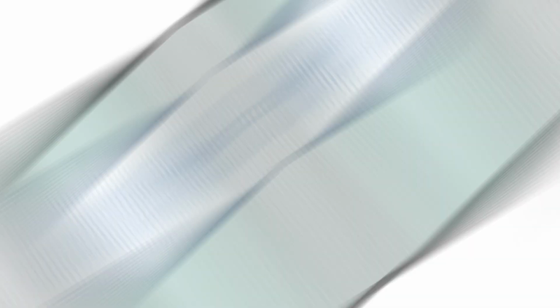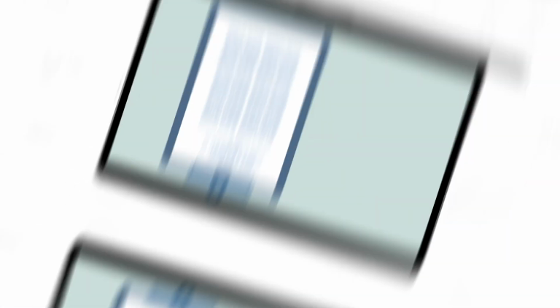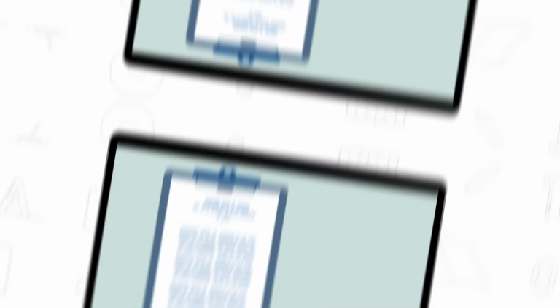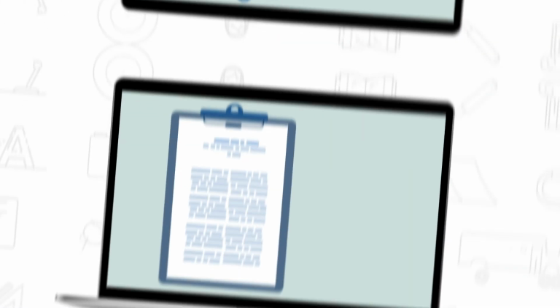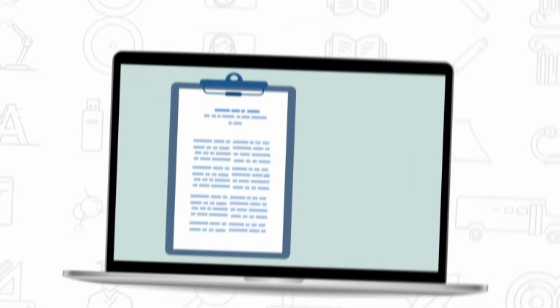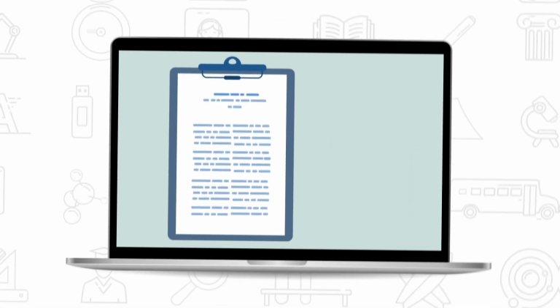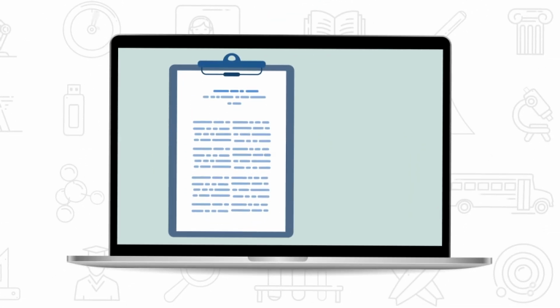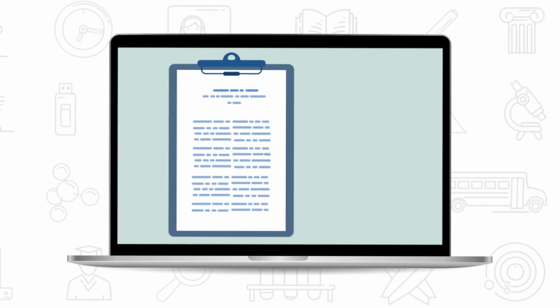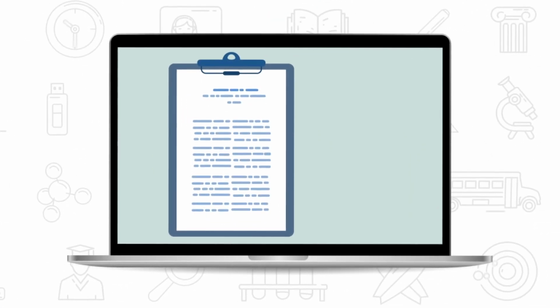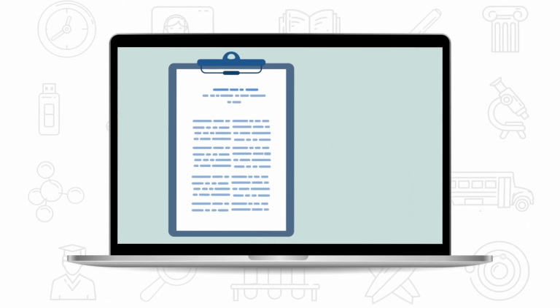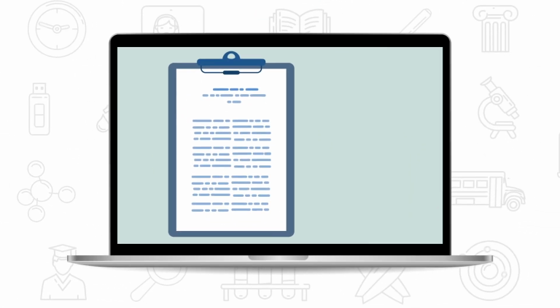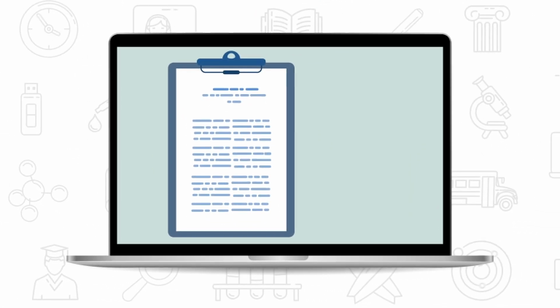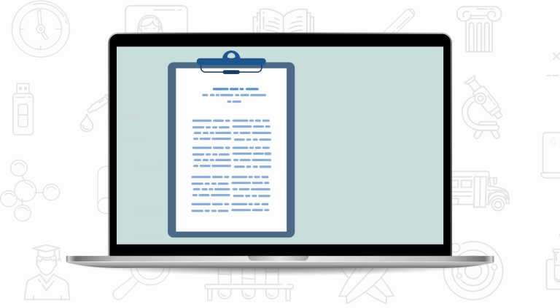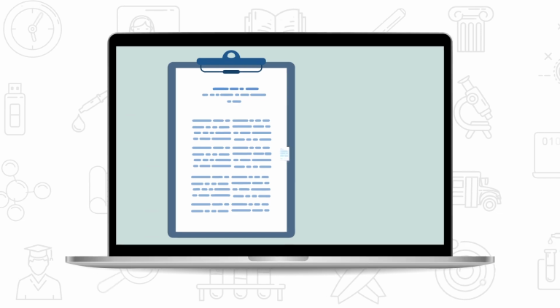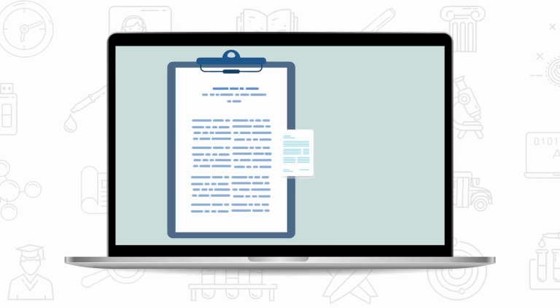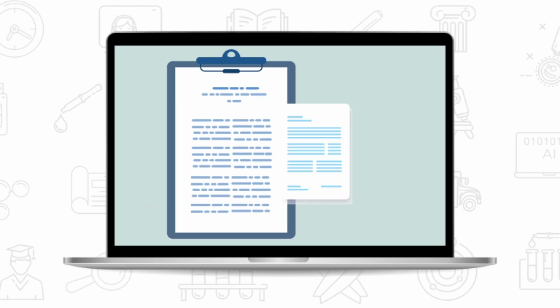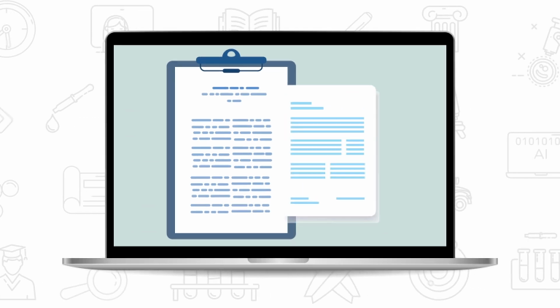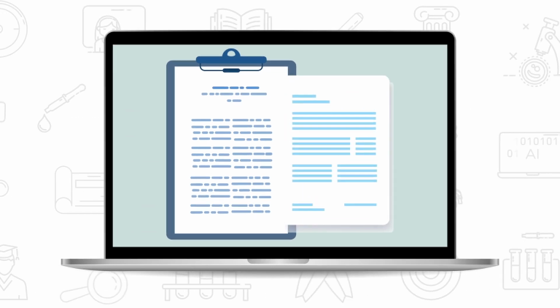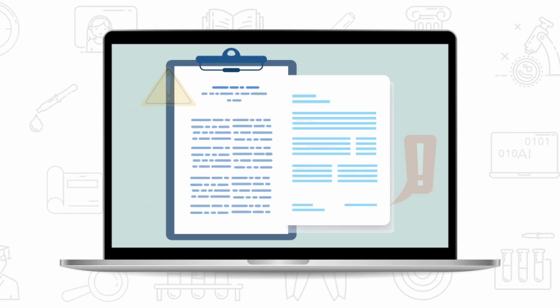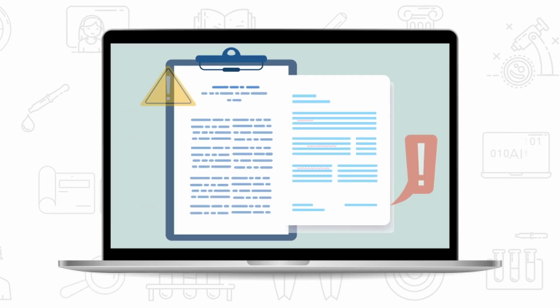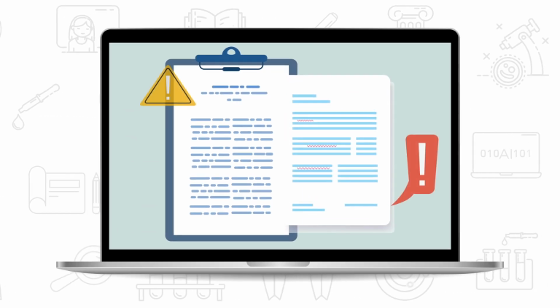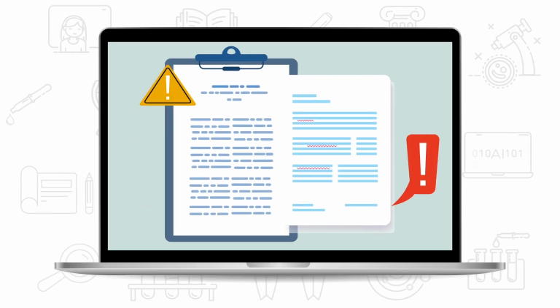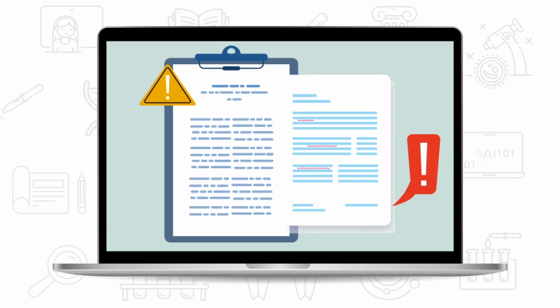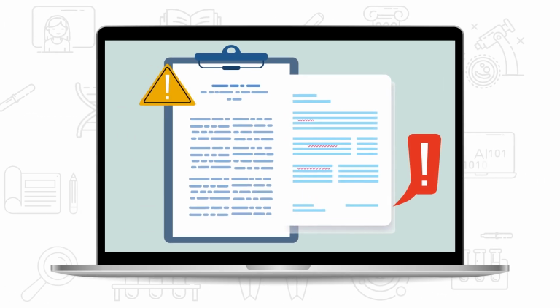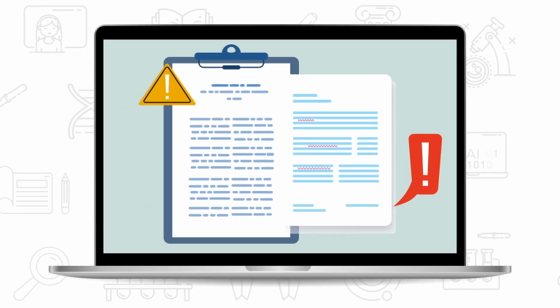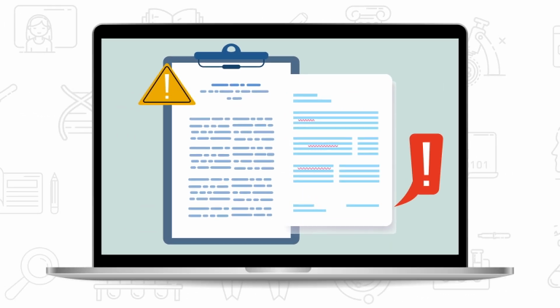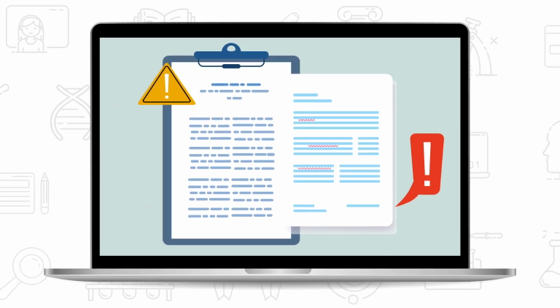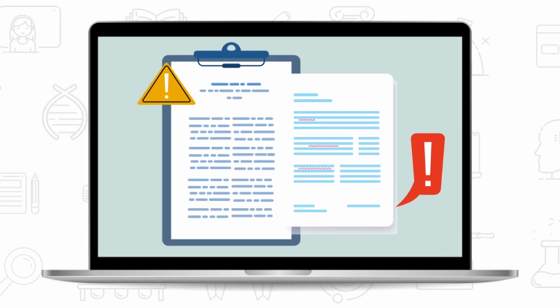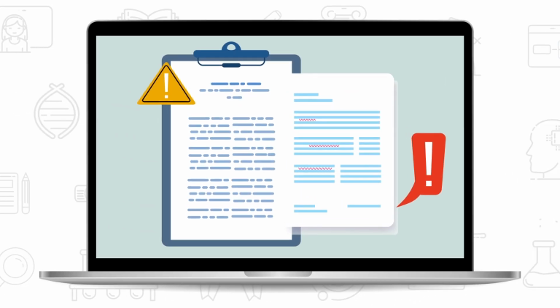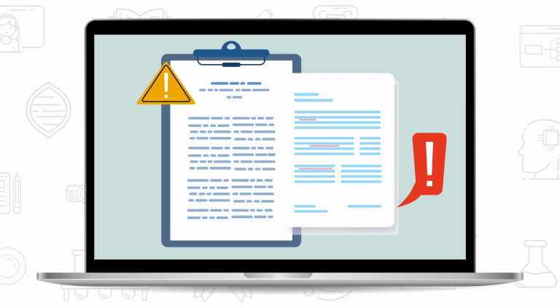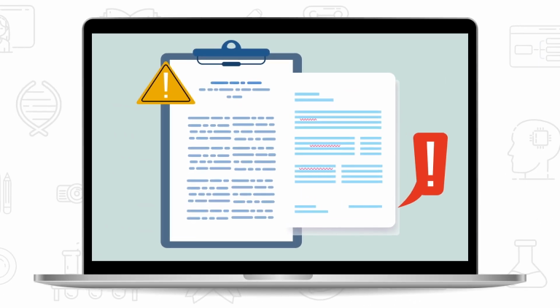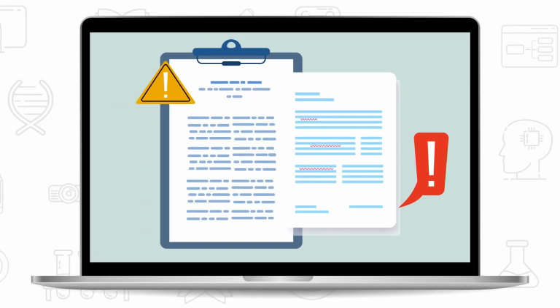After your project has been submitted, one of our writing tutors will review your work and give you feedback.